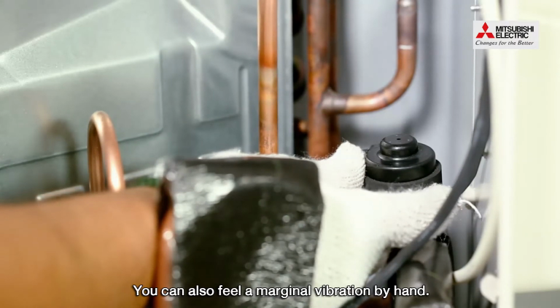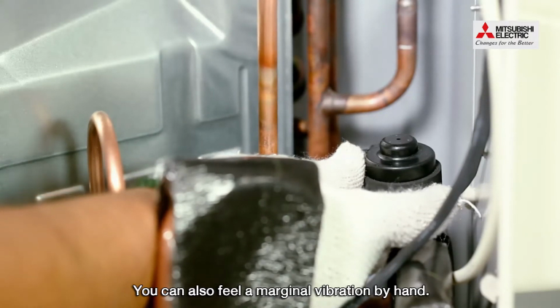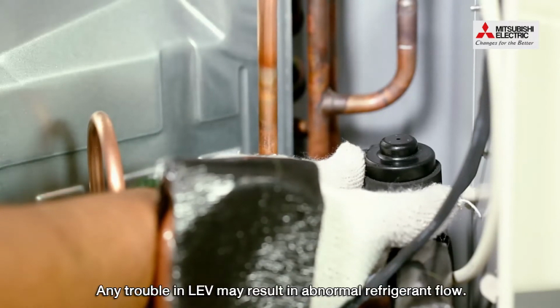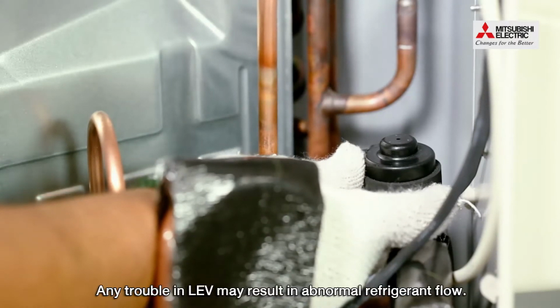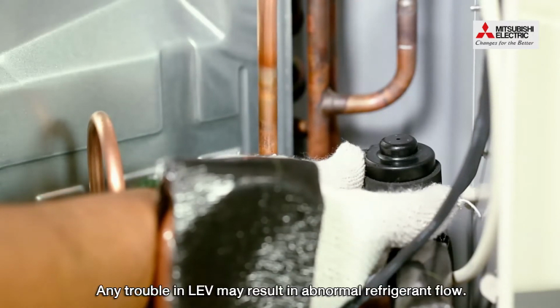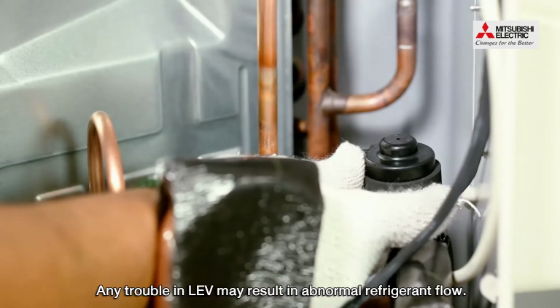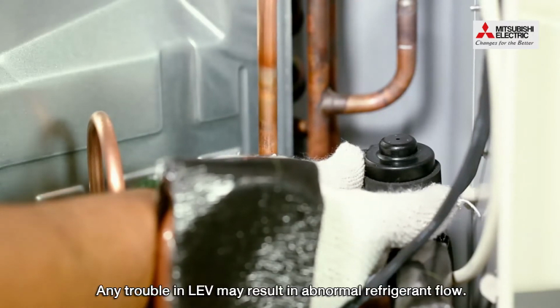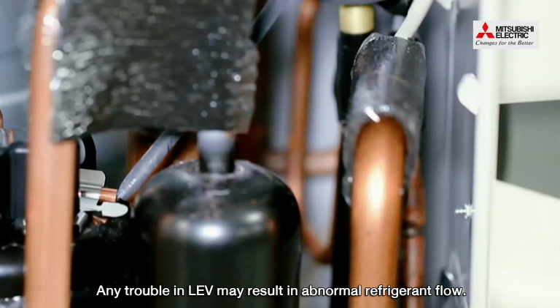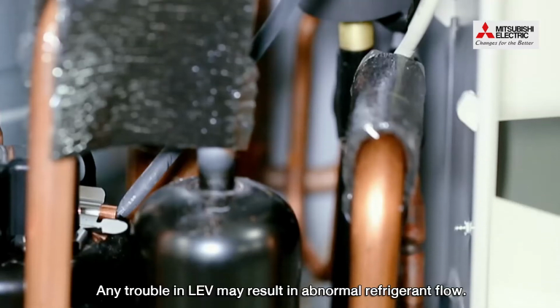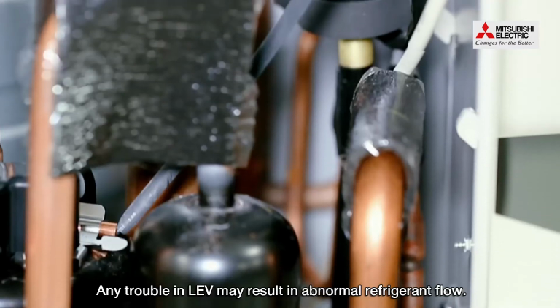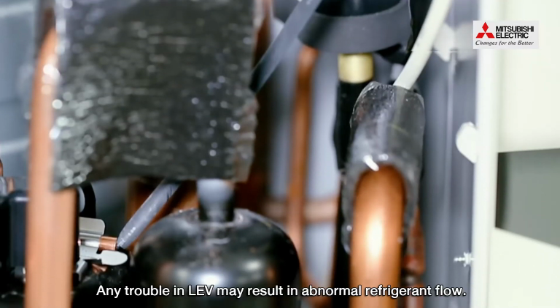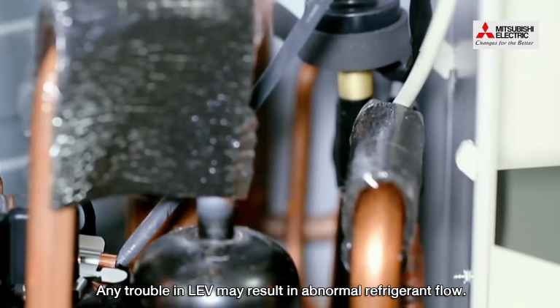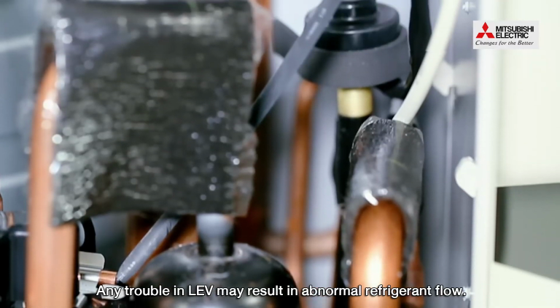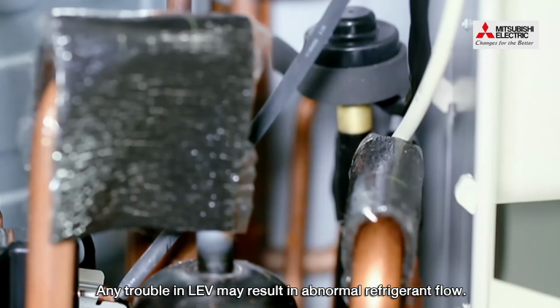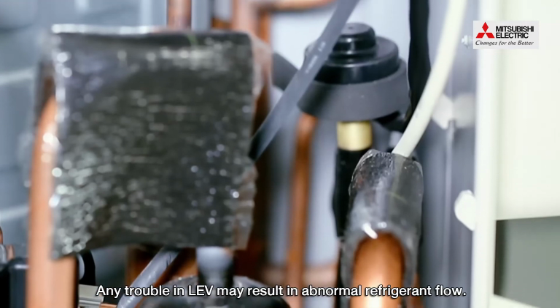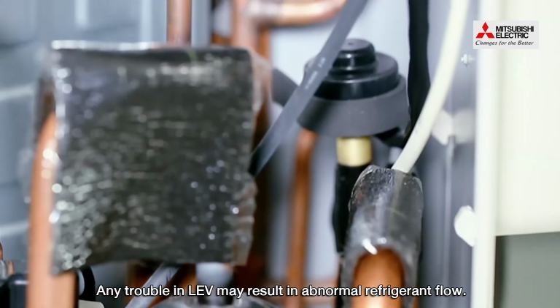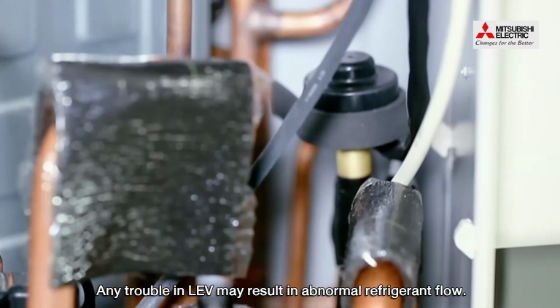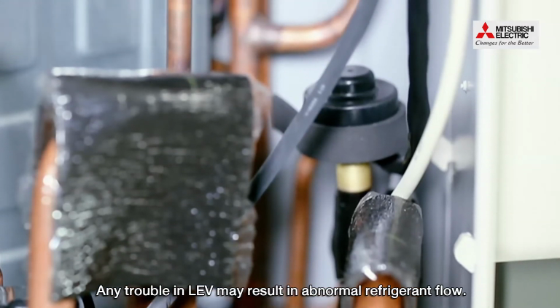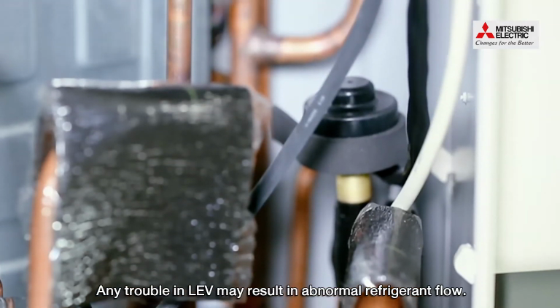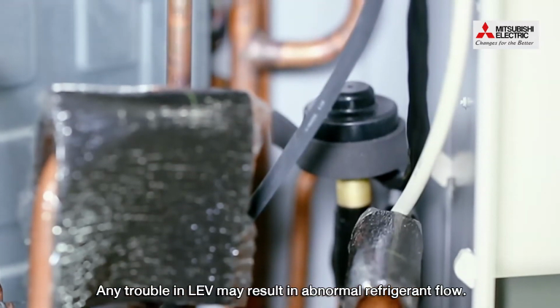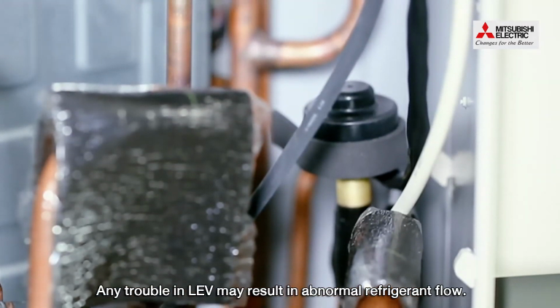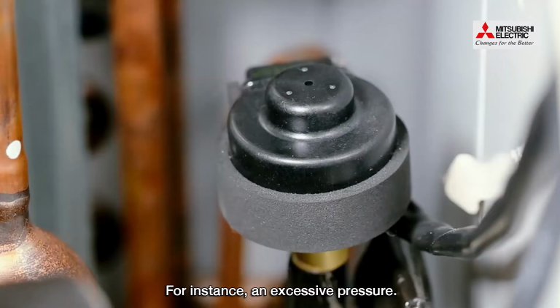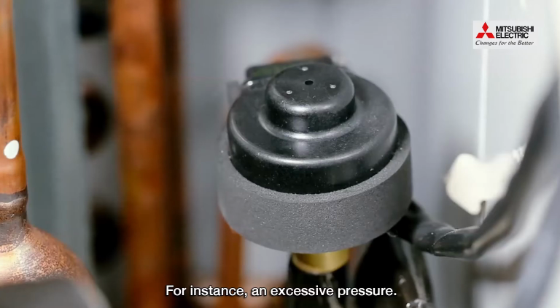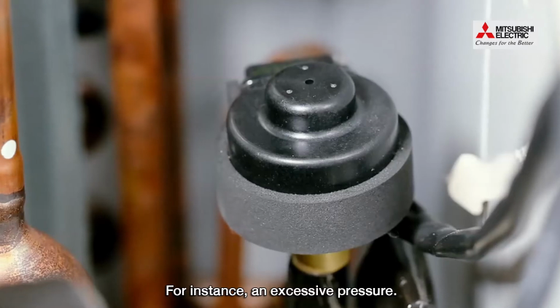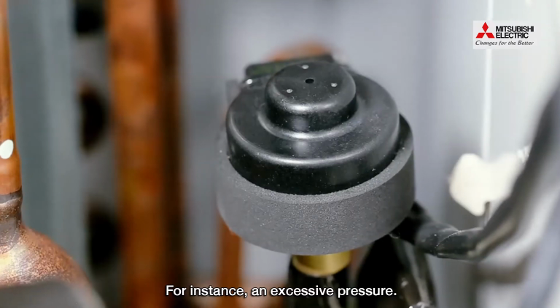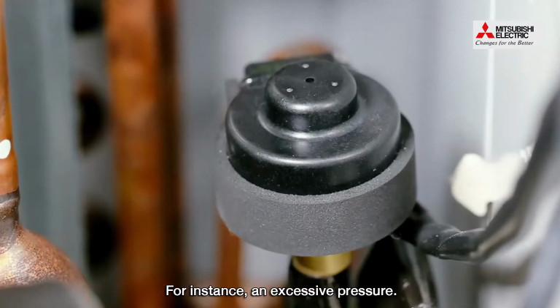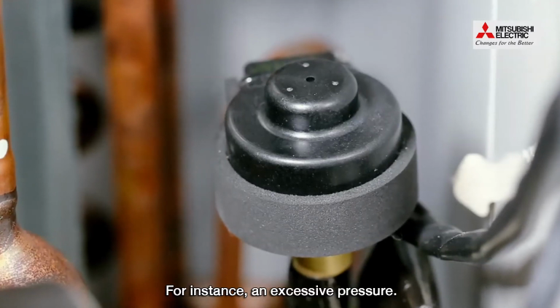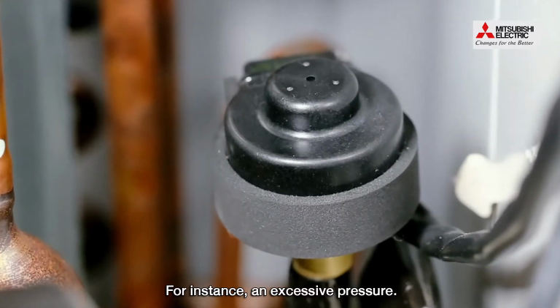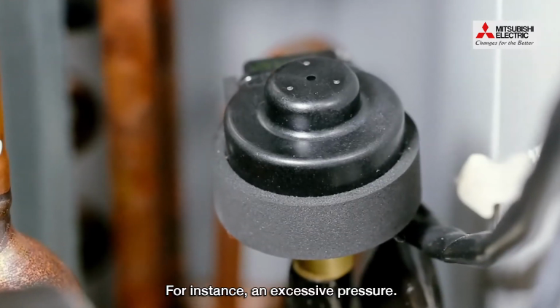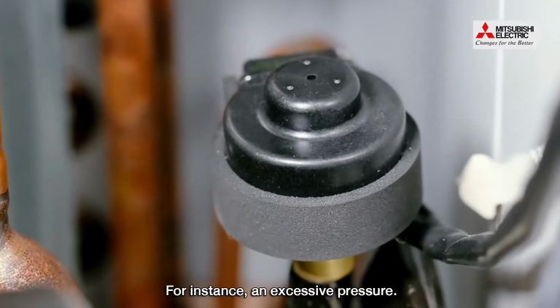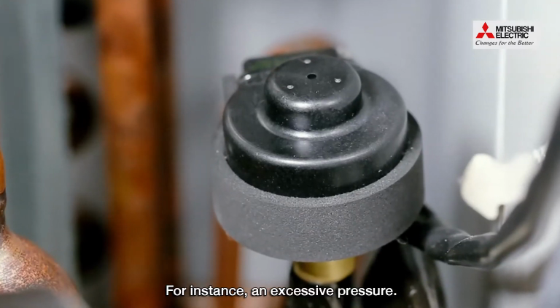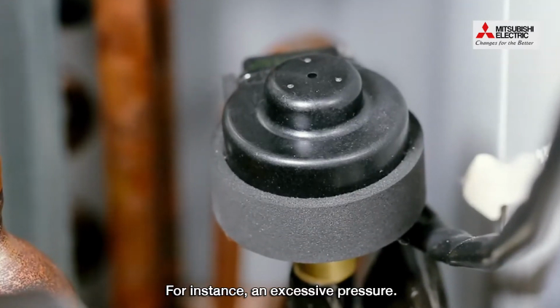Any trouble in LEV may result in abnormal refrigerant flow and excessive pressure.